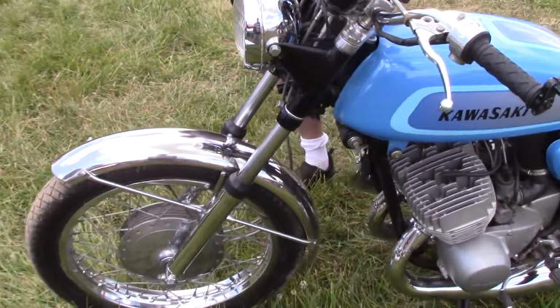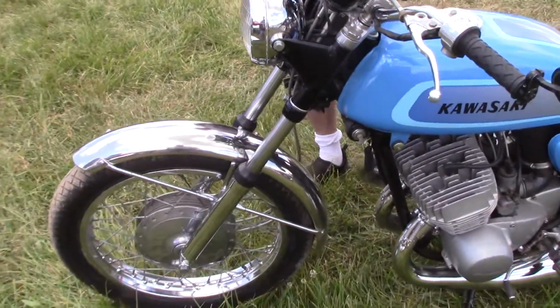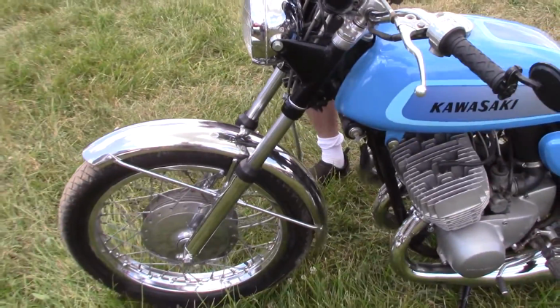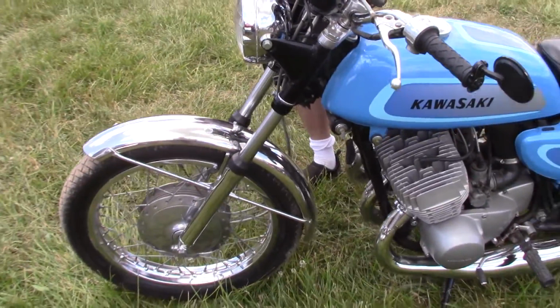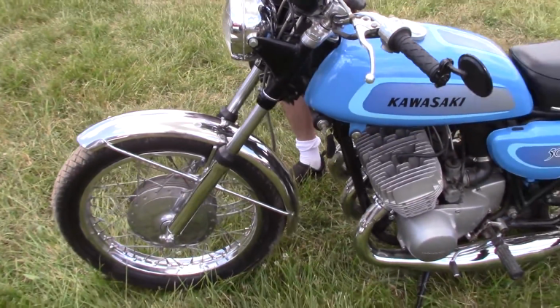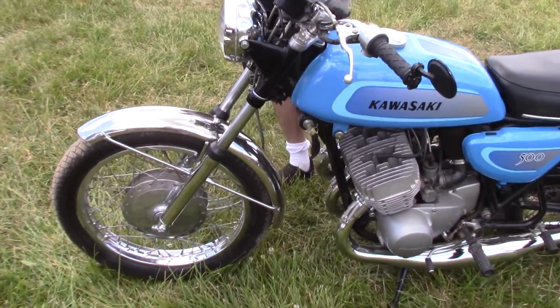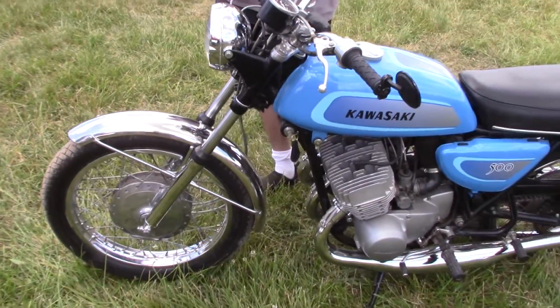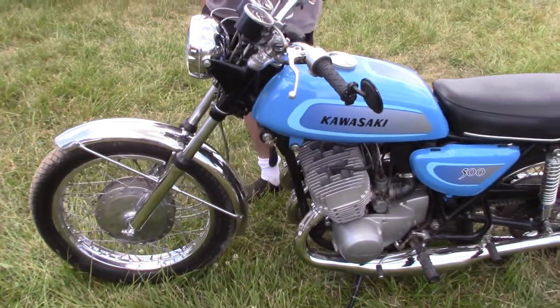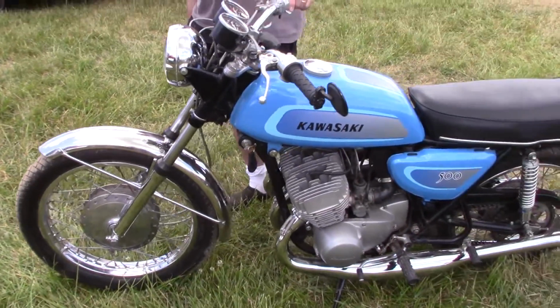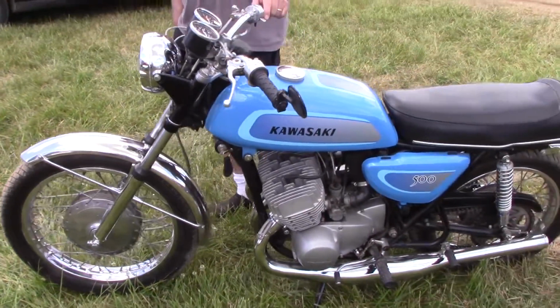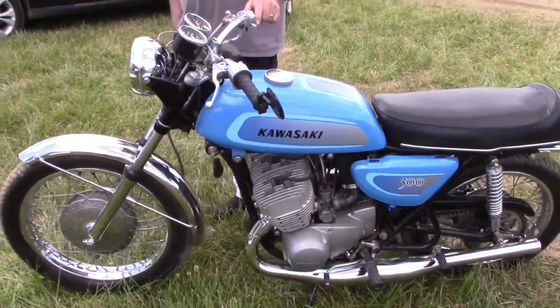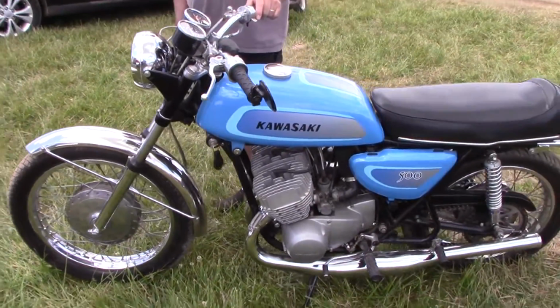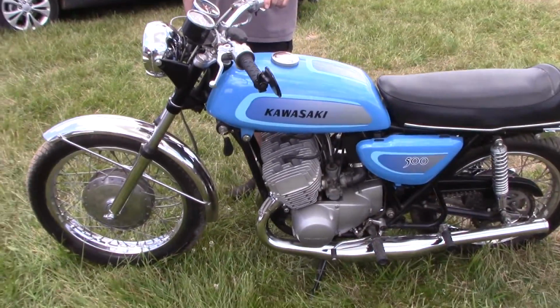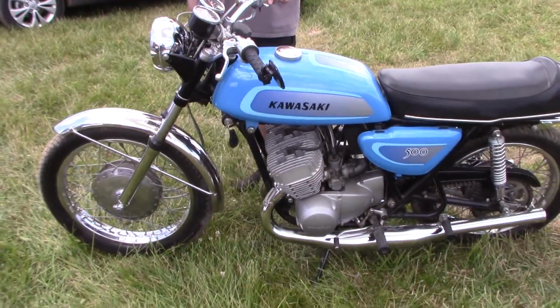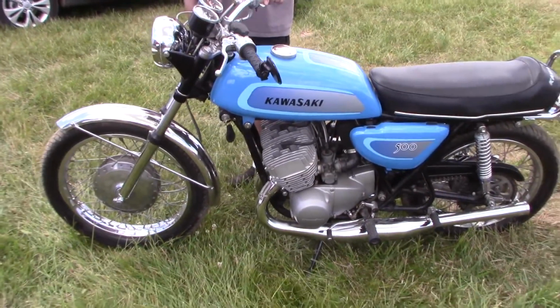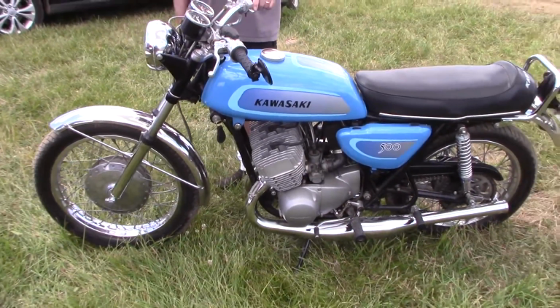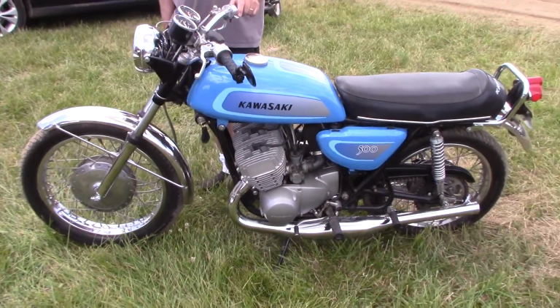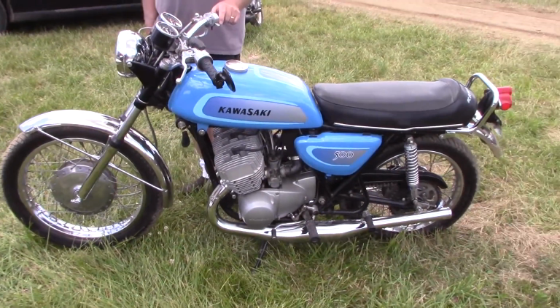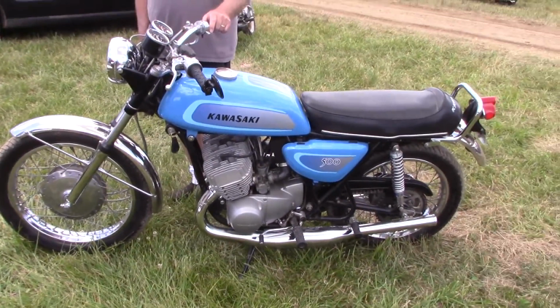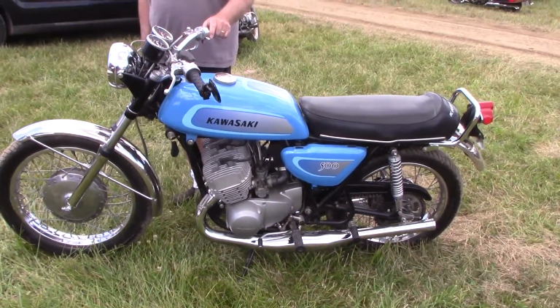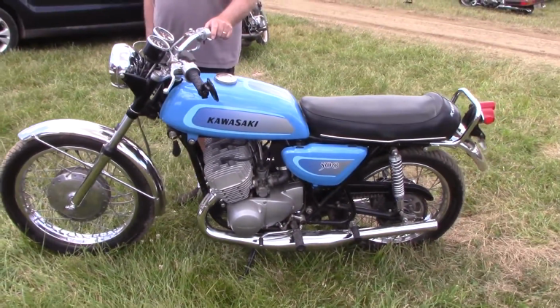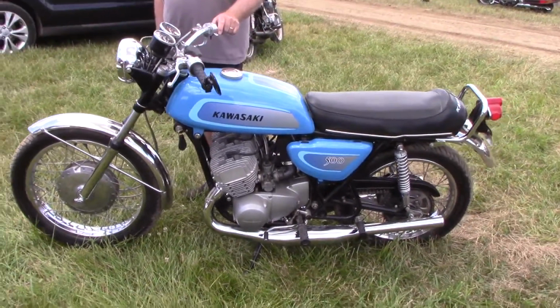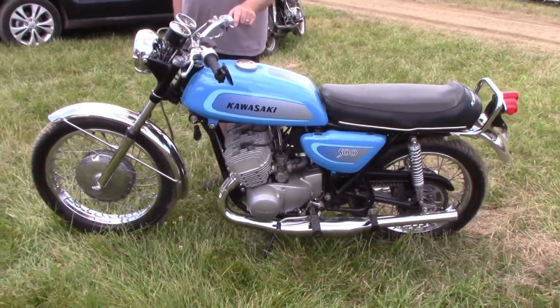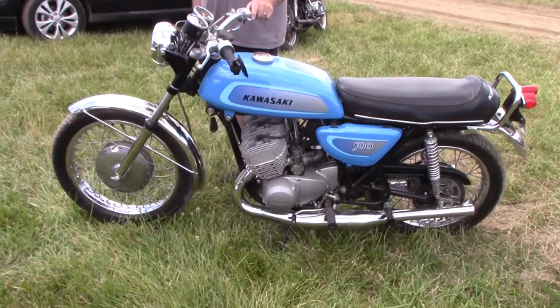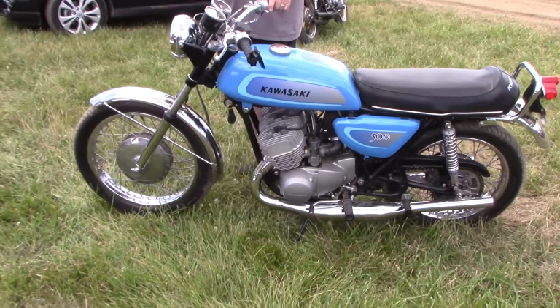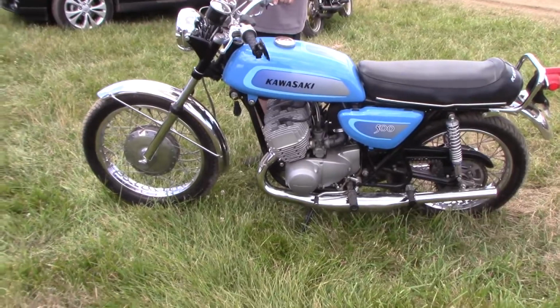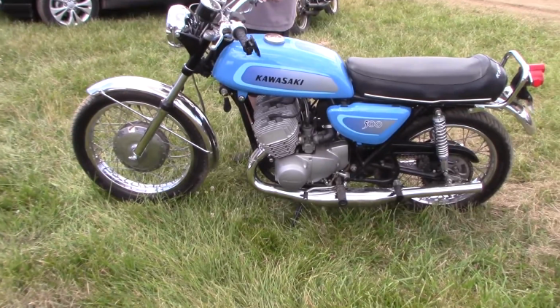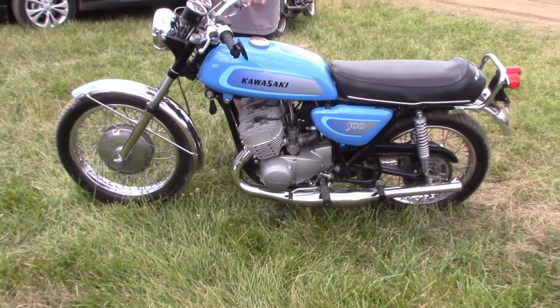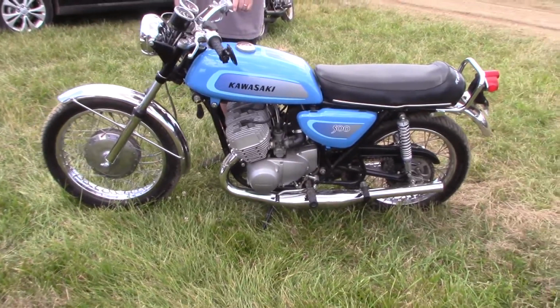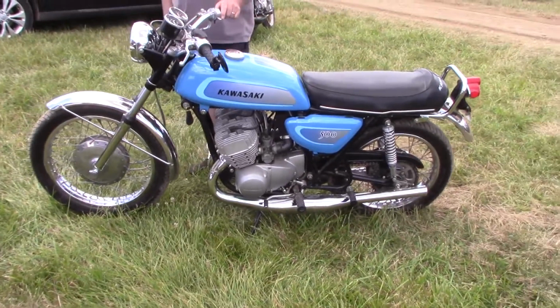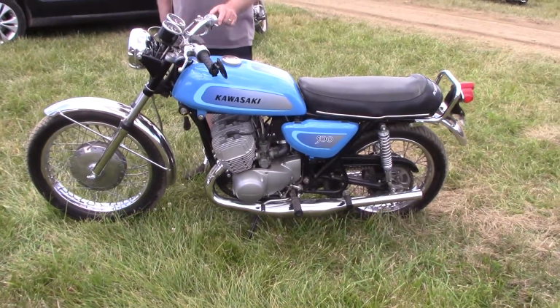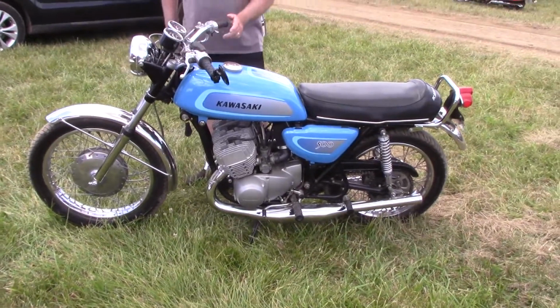It's very, very quick for a 500. It's lots of fun to ride. Think you can fire it up for us? Yeah.